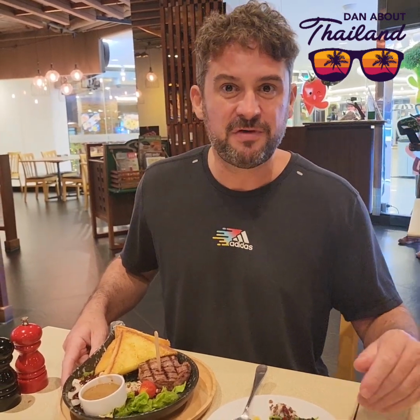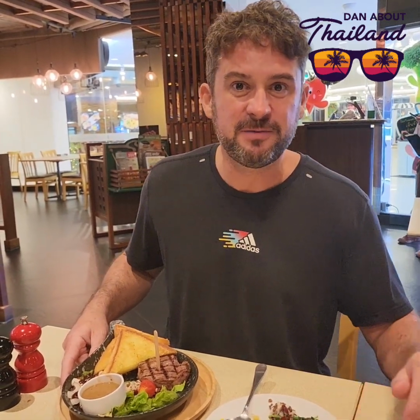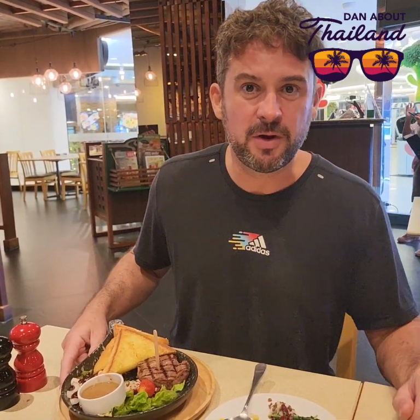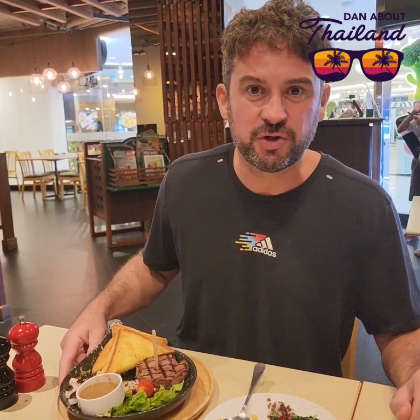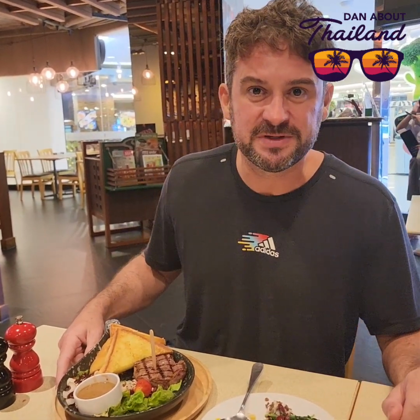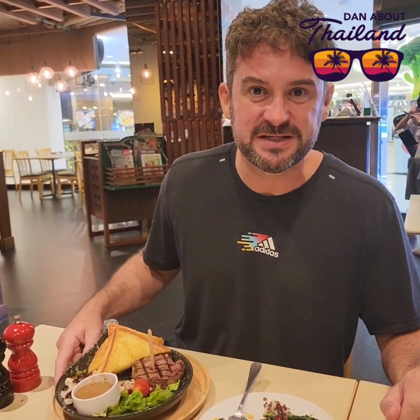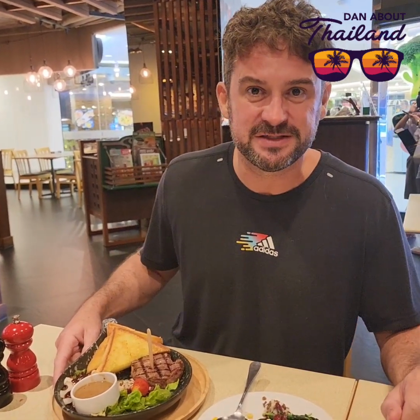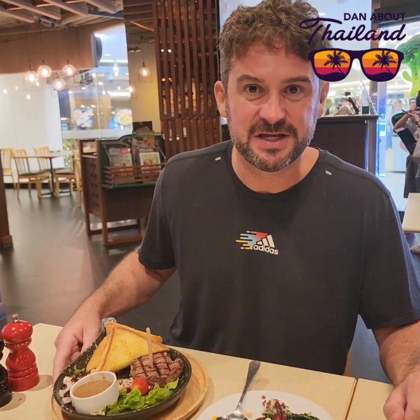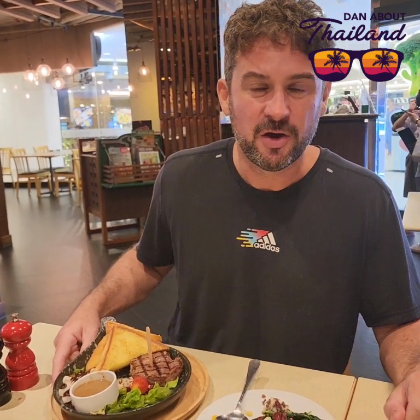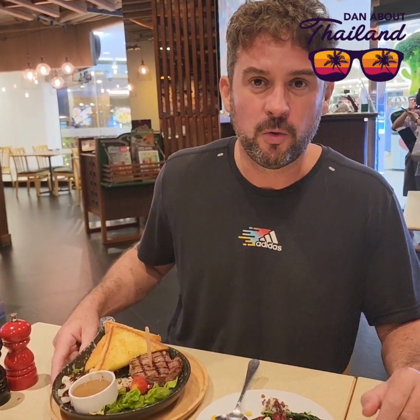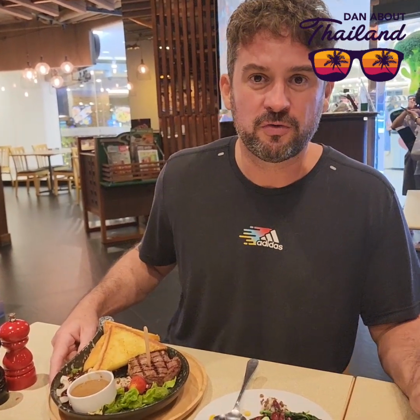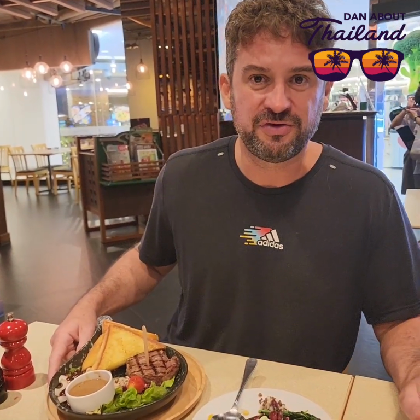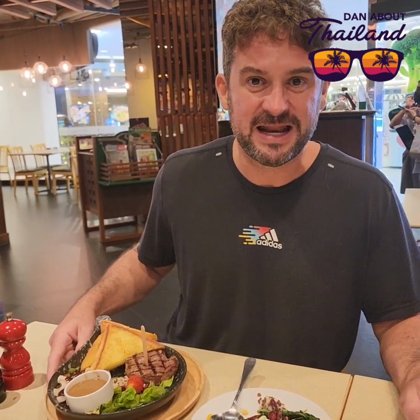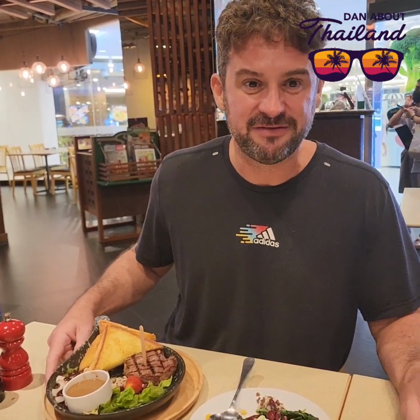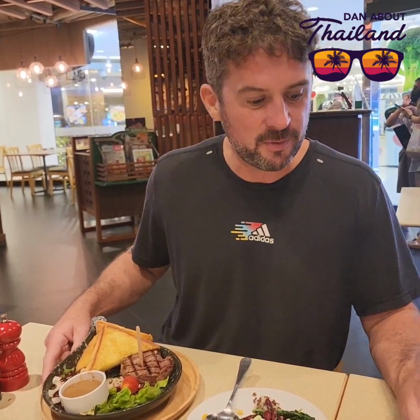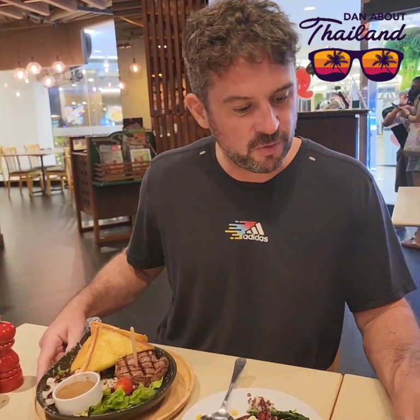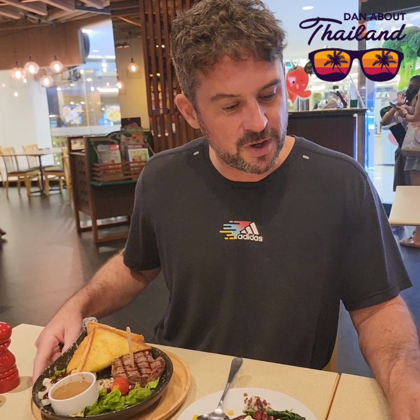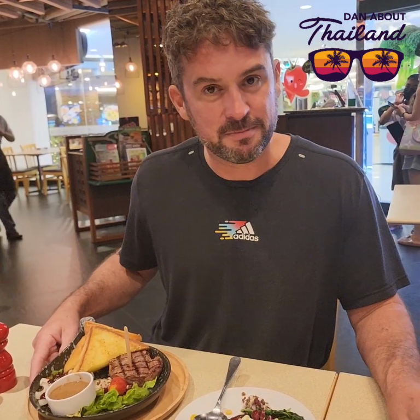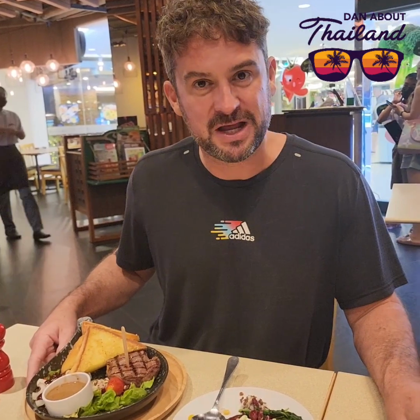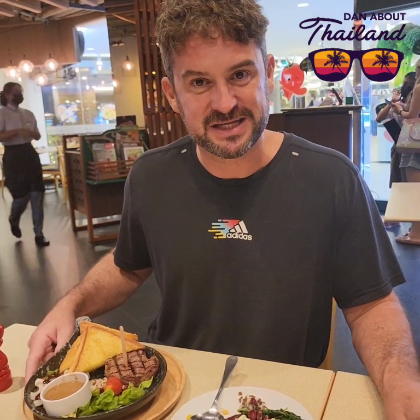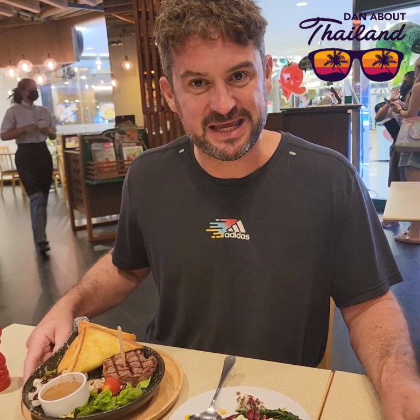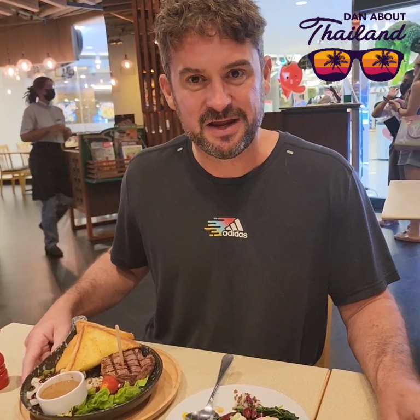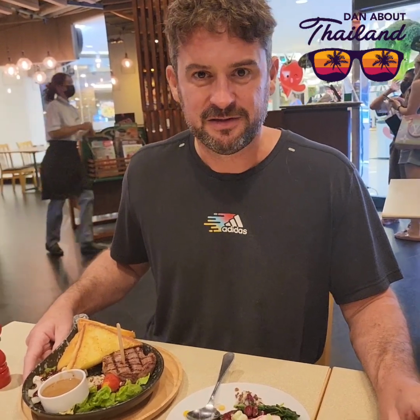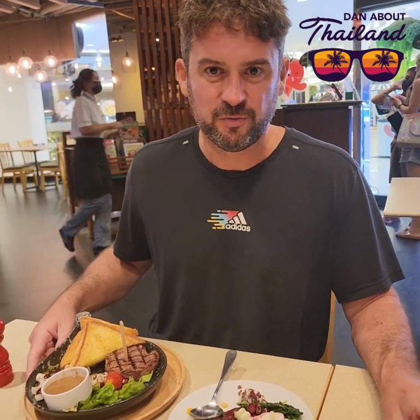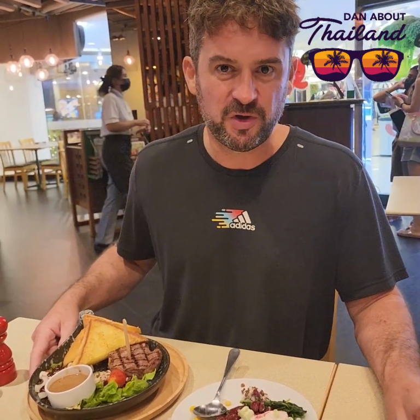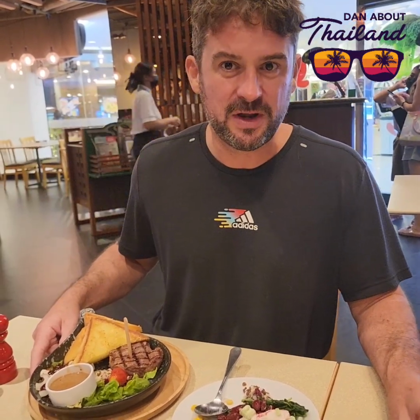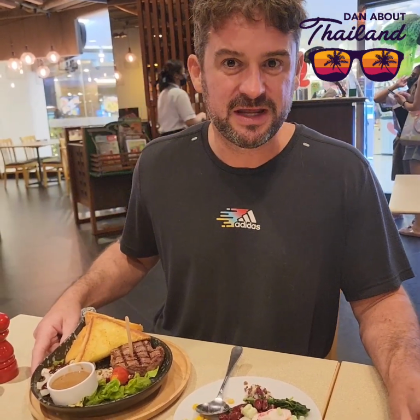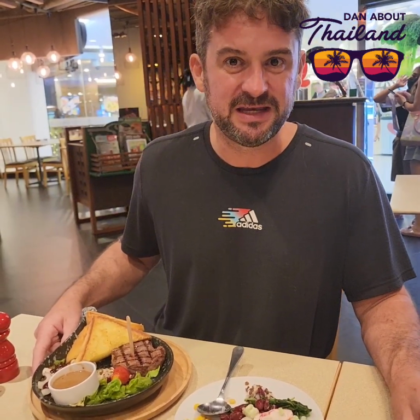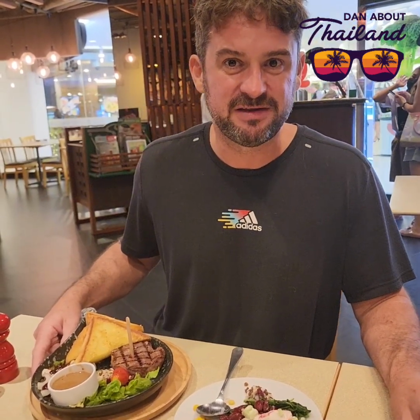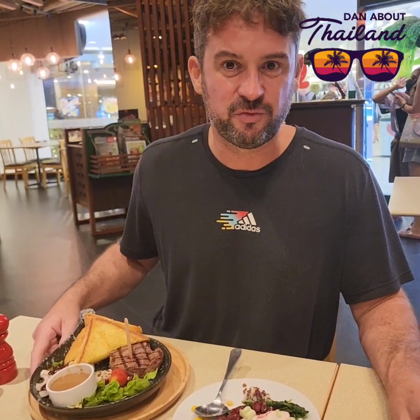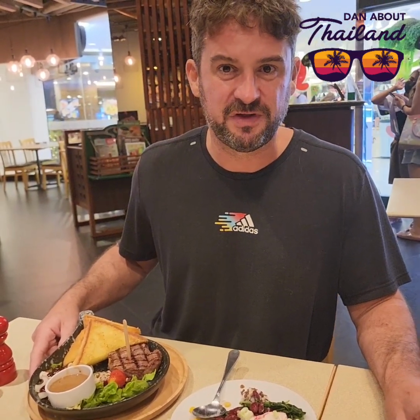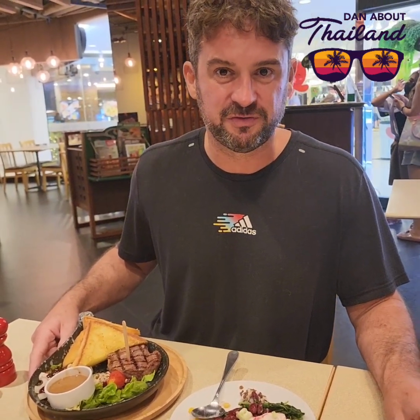You'll find them in most shopping centres all across Thailand. I'm at Royal Garden Plaza here. There's also one in Central Festival.